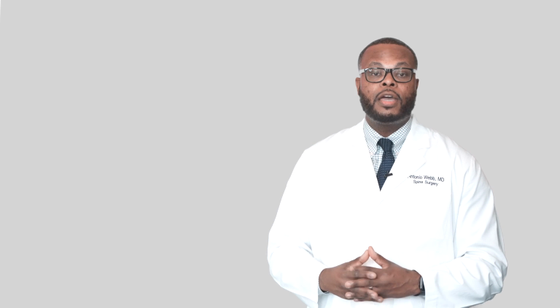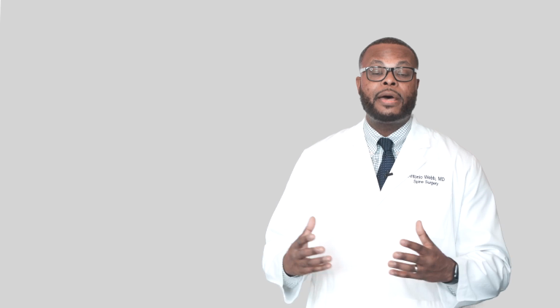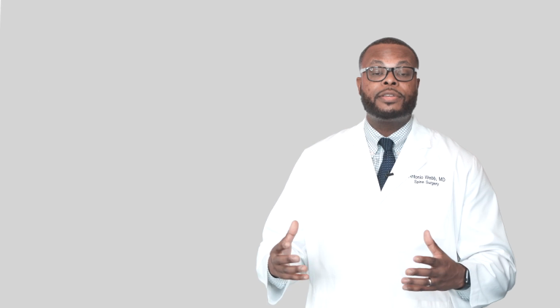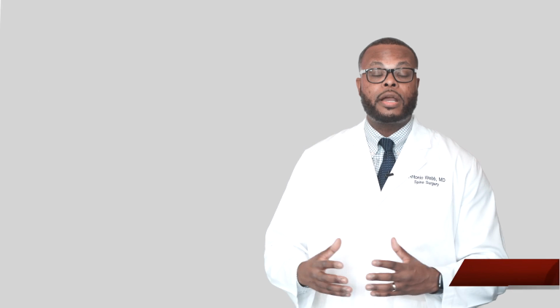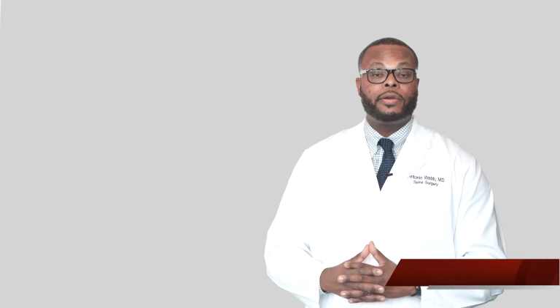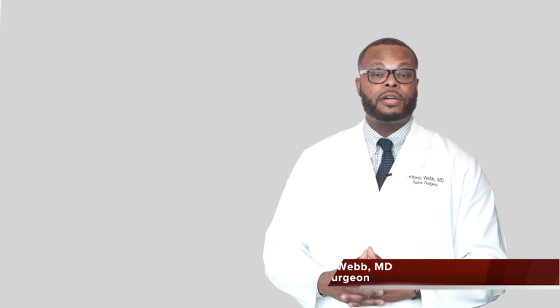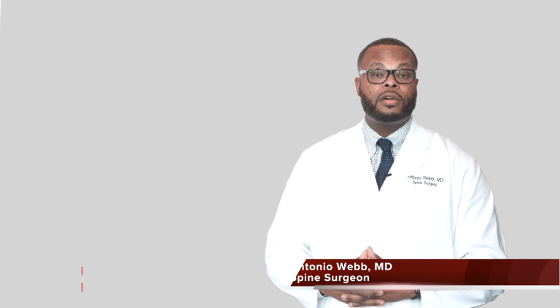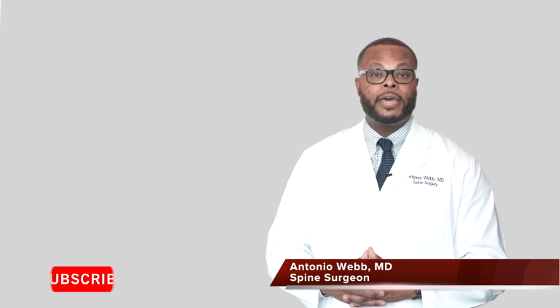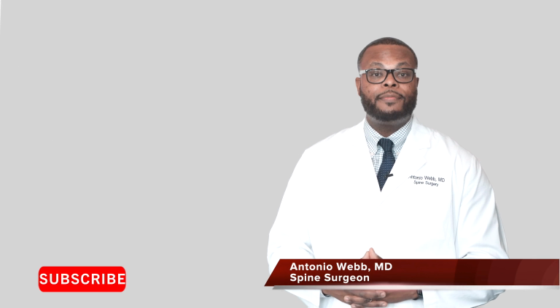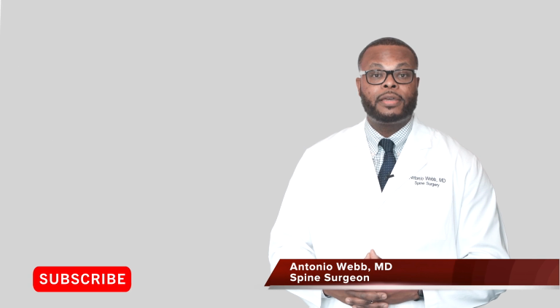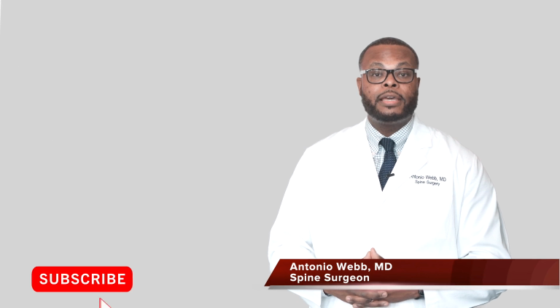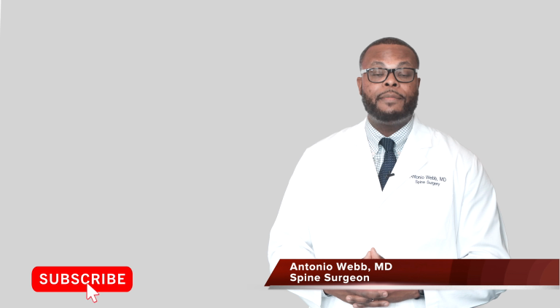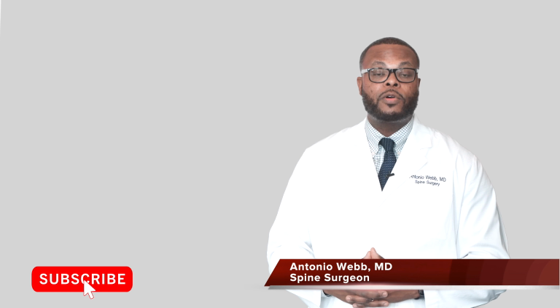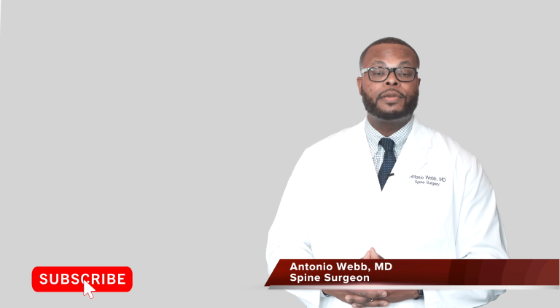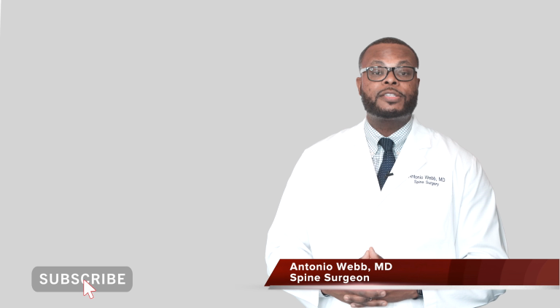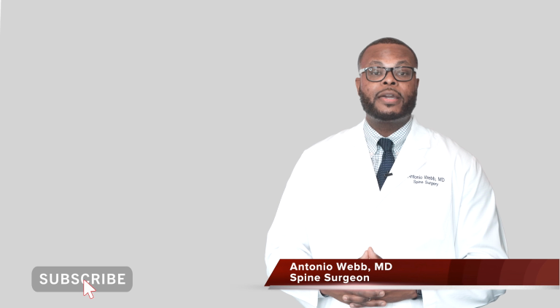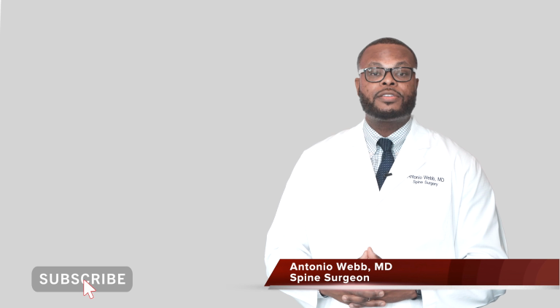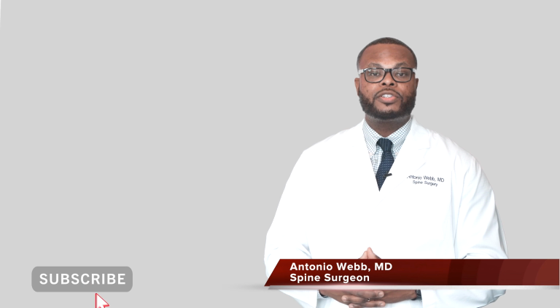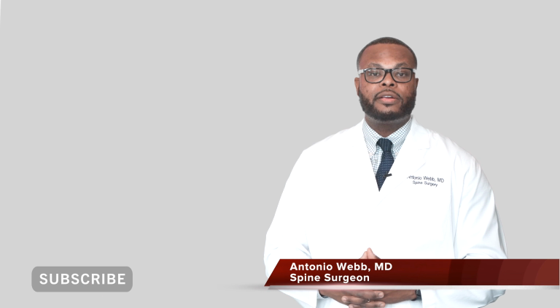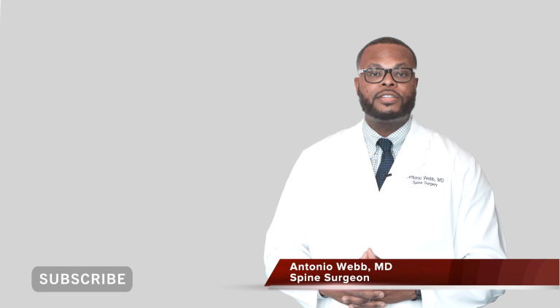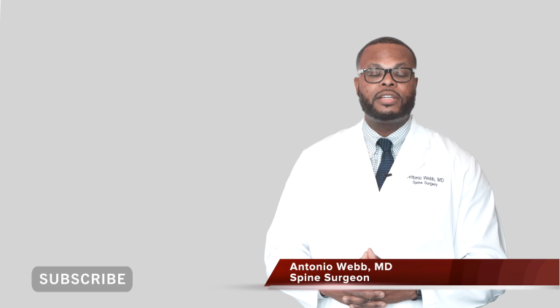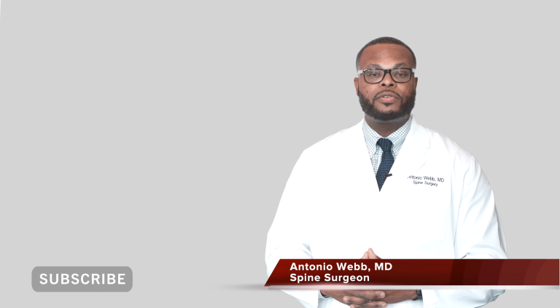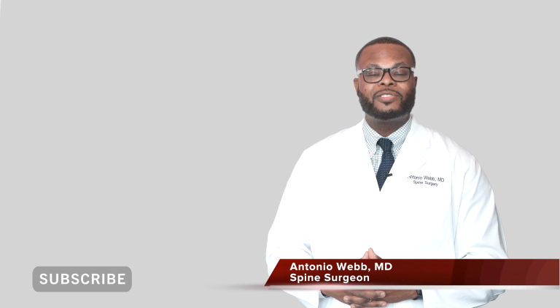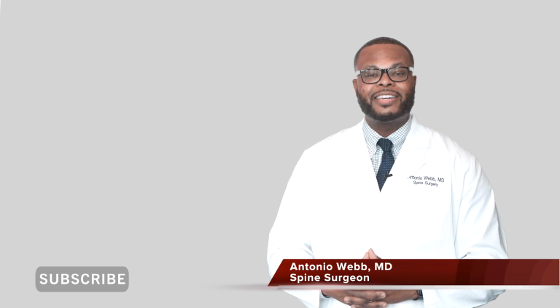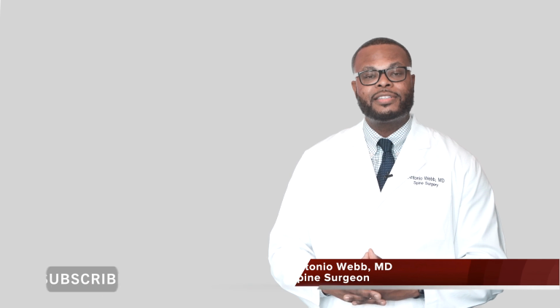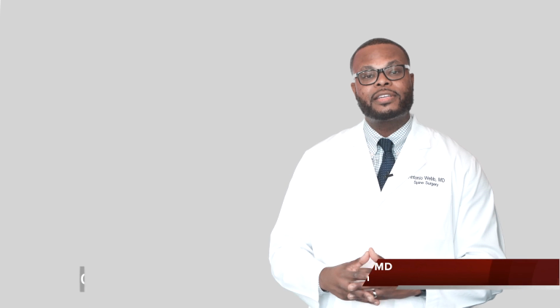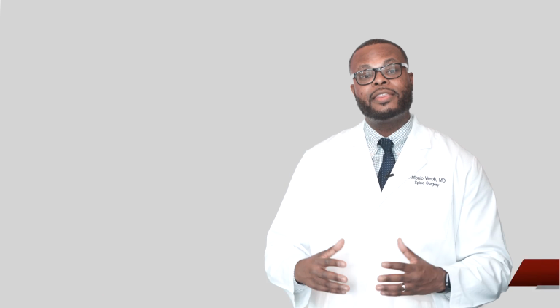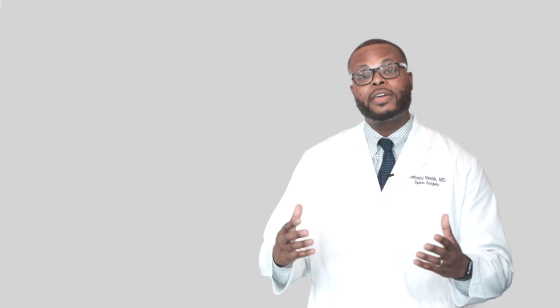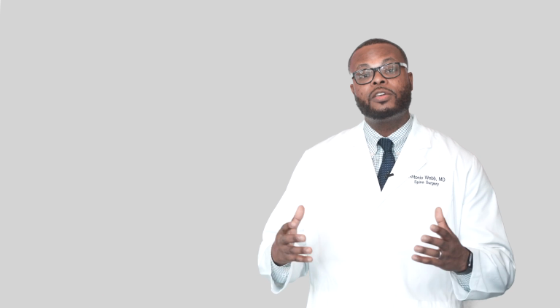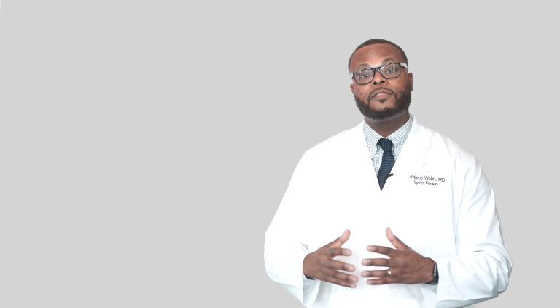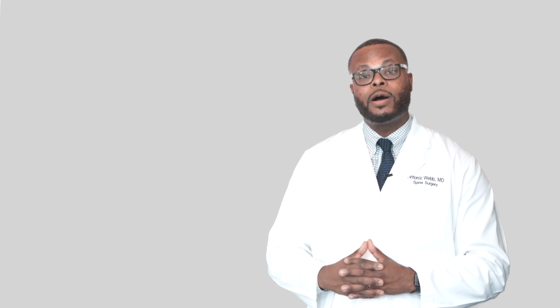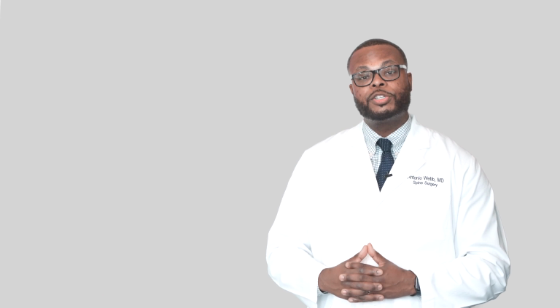My name is Dr. Antonio Webb. I'm an orthopedic spine surgeon here in San Antonio, Texas, and thank you for watching.